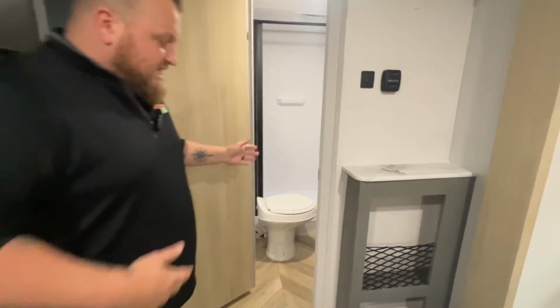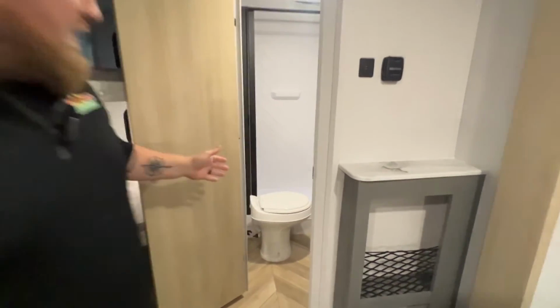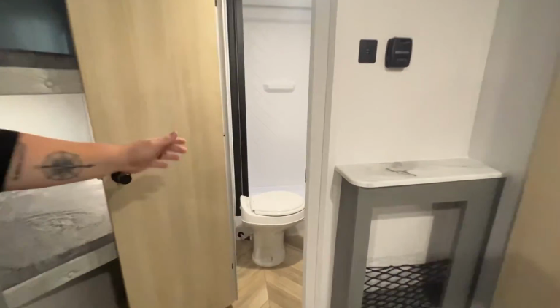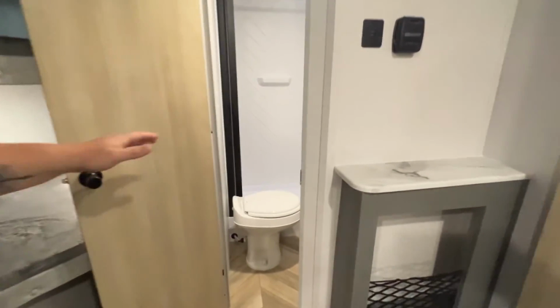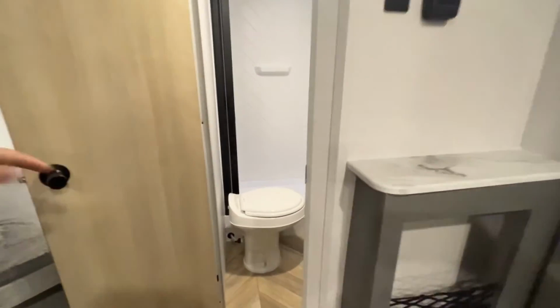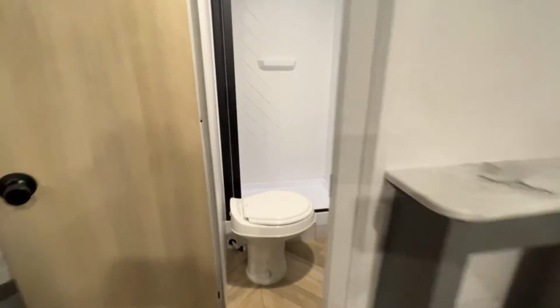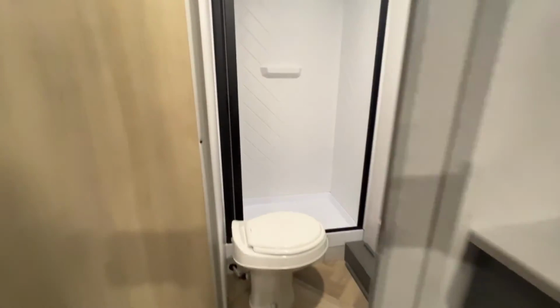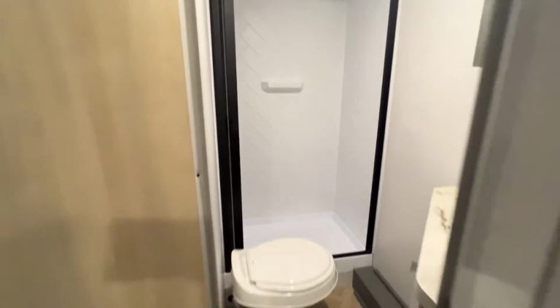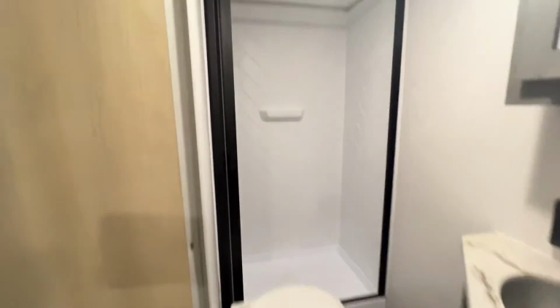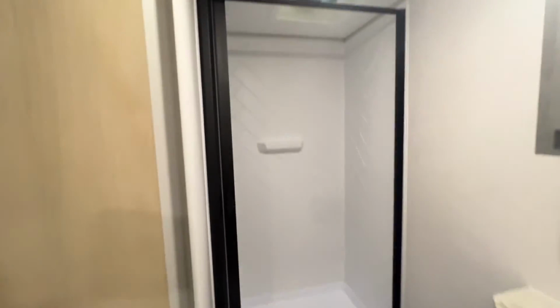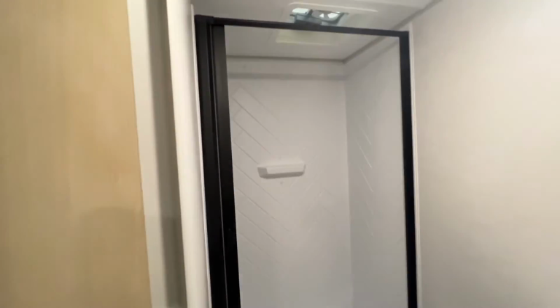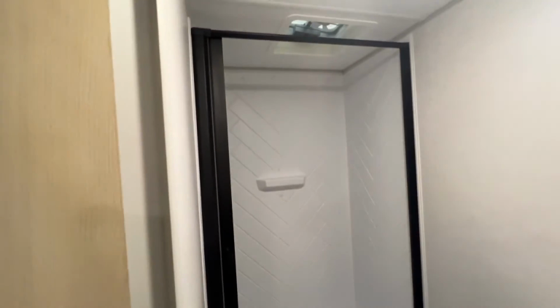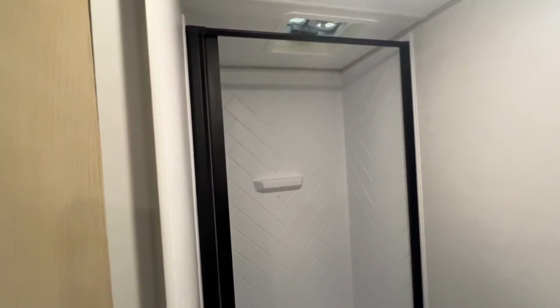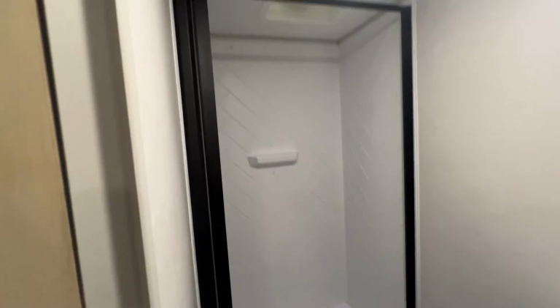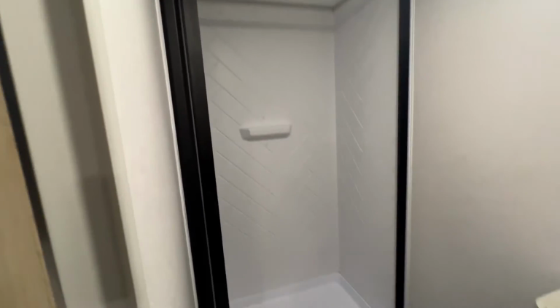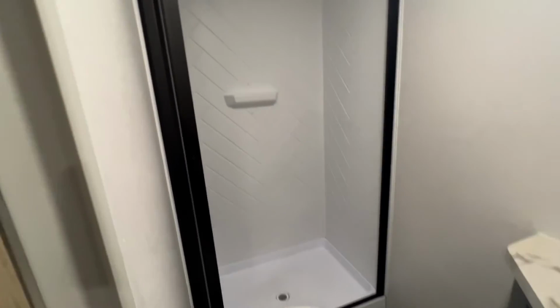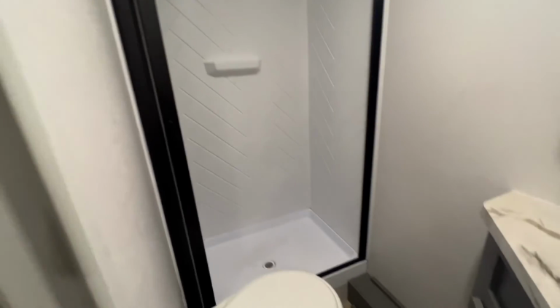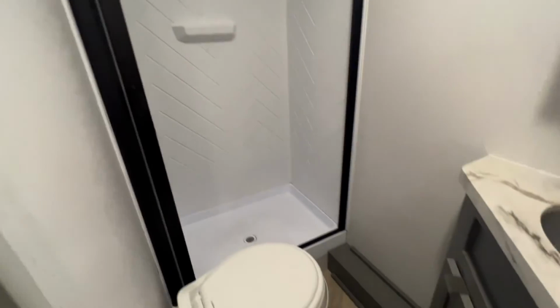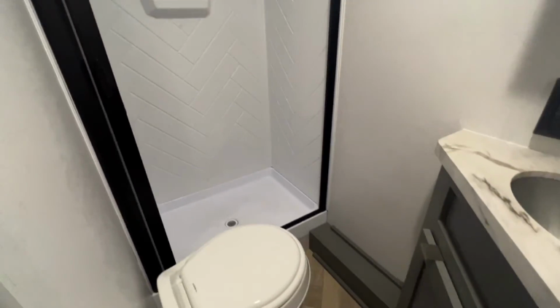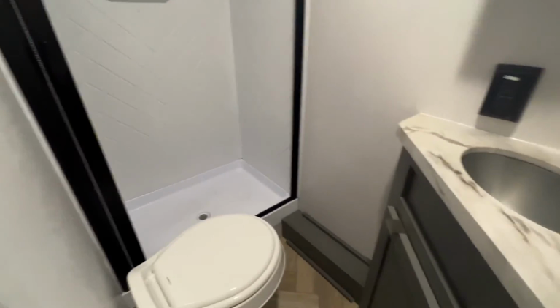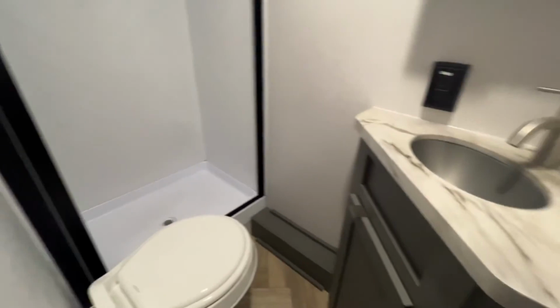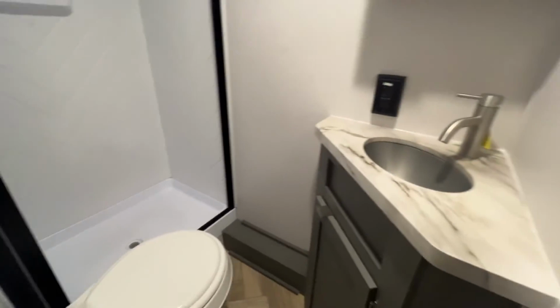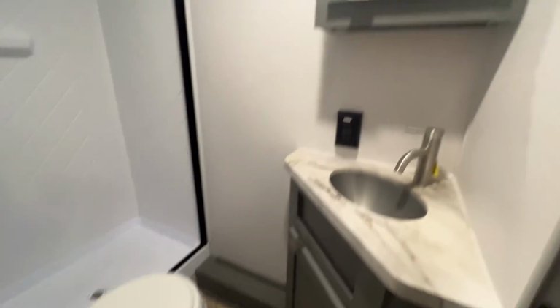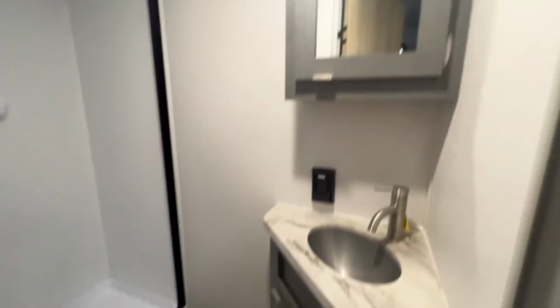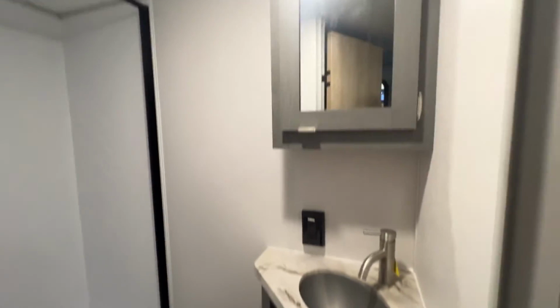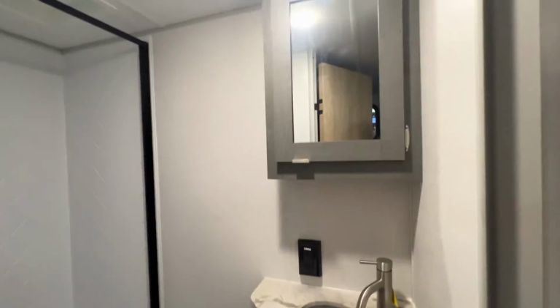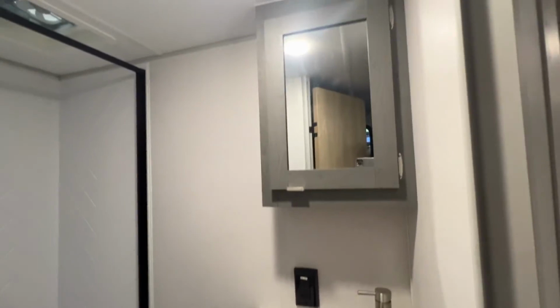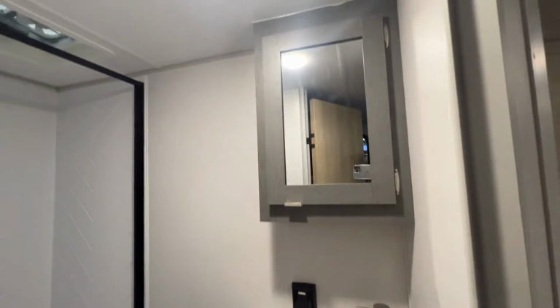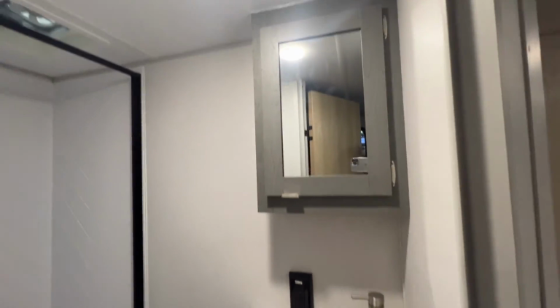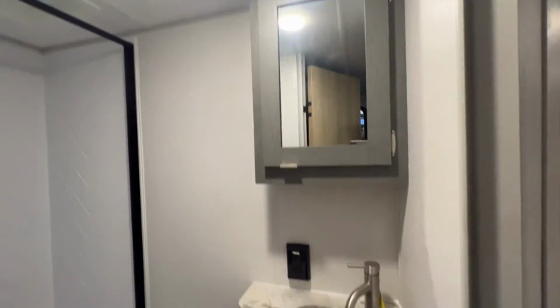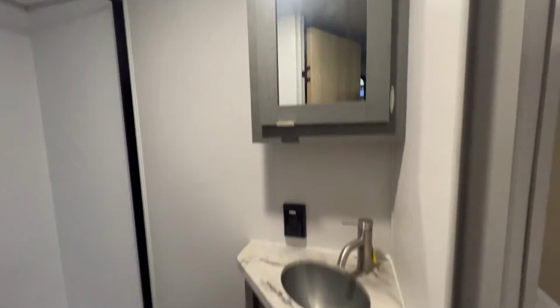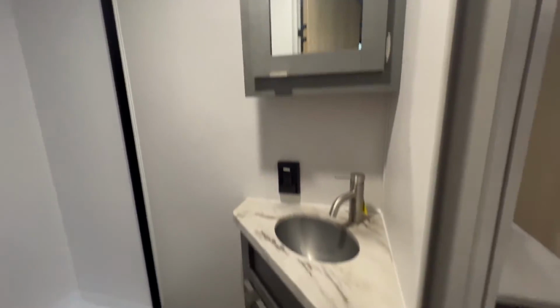And in there is your bathroom. We have the full-size stand-up shower, a nice toilet, and a true medicine cabinet with a stainless steel sink.